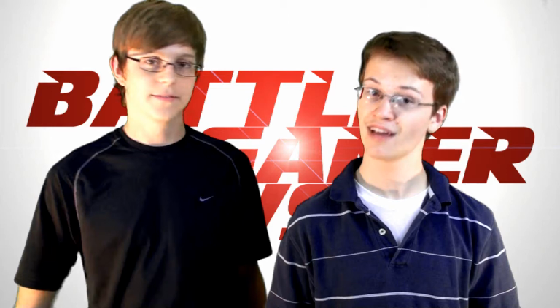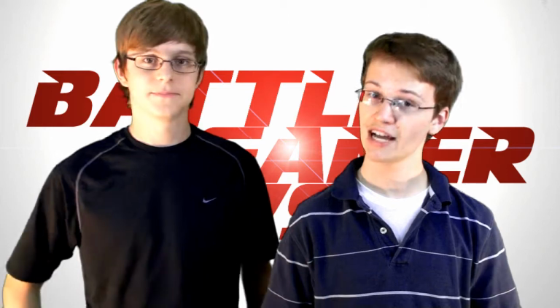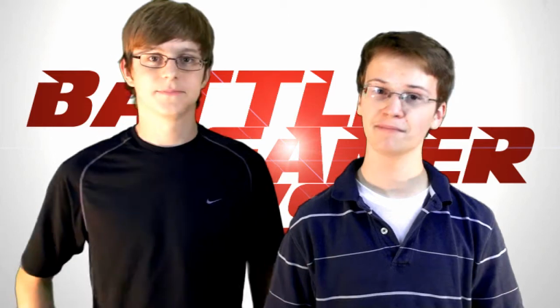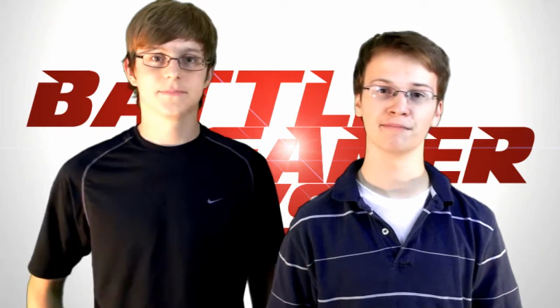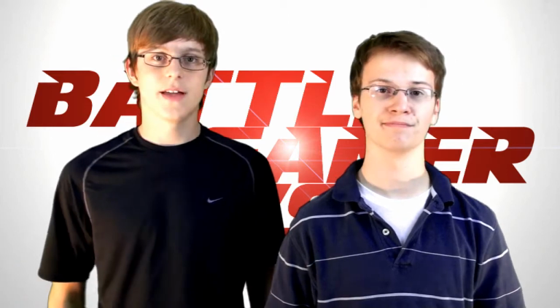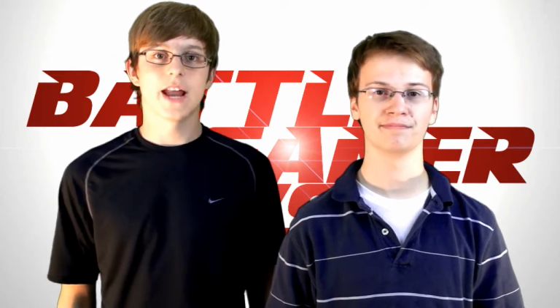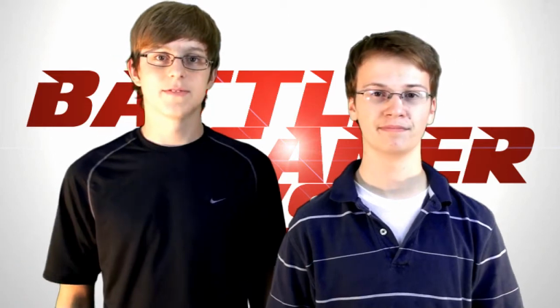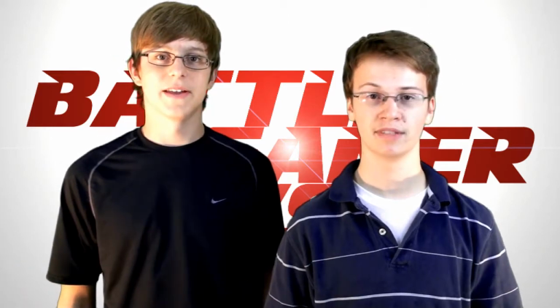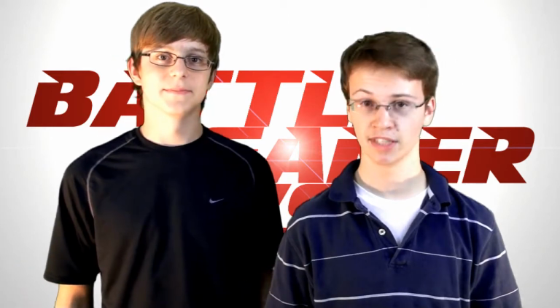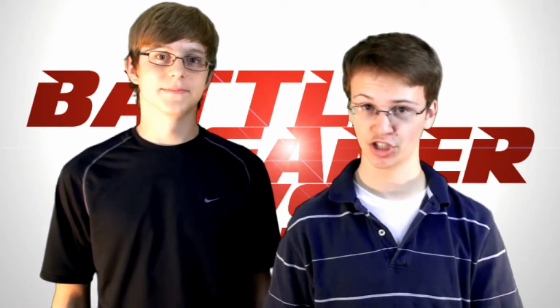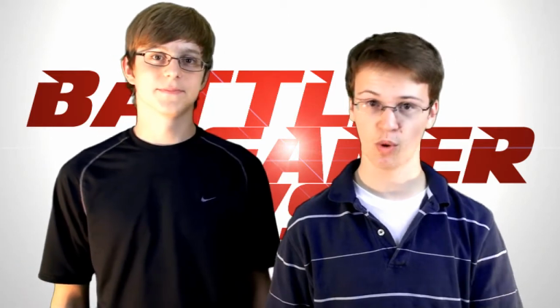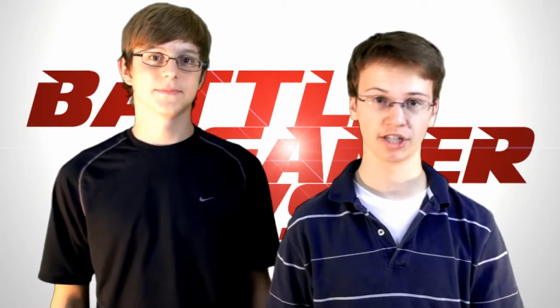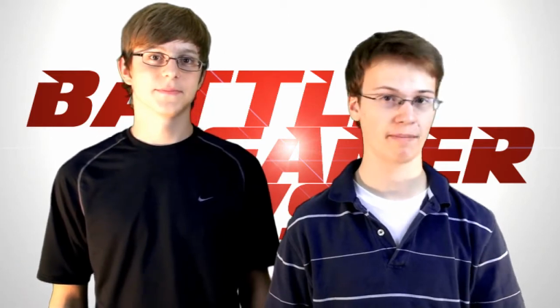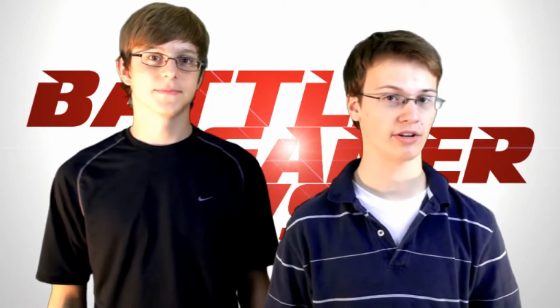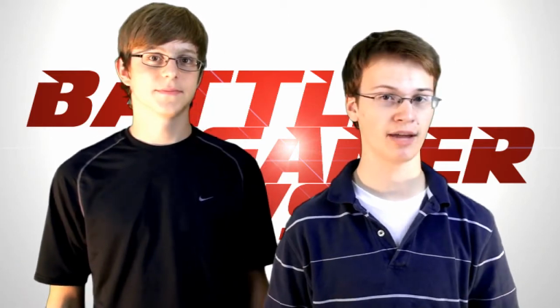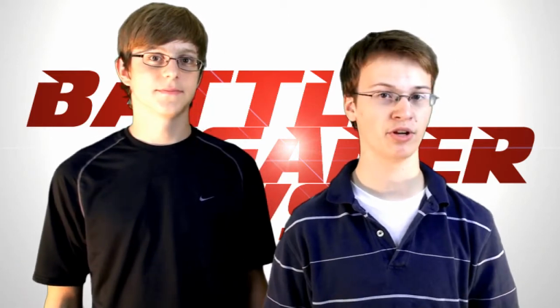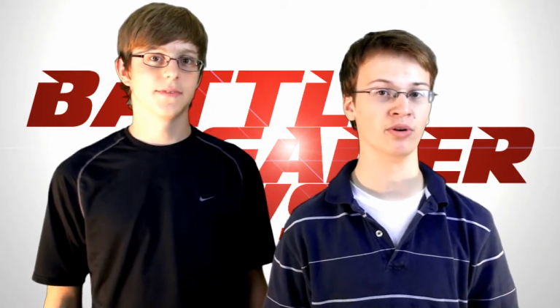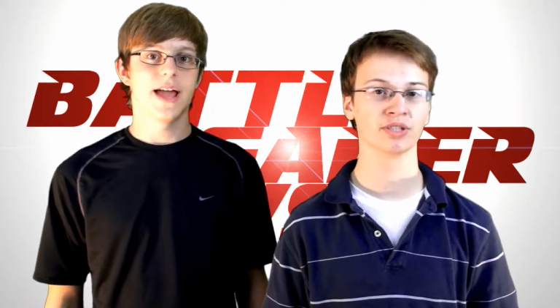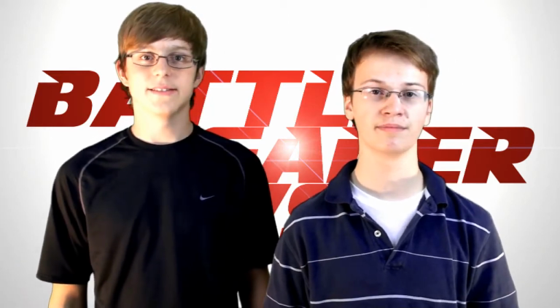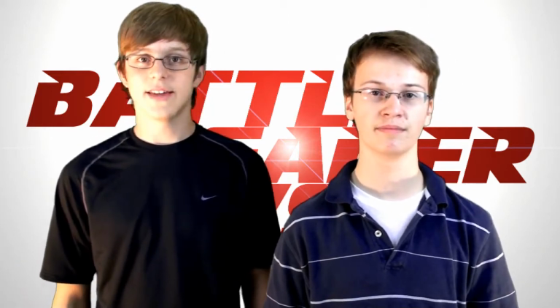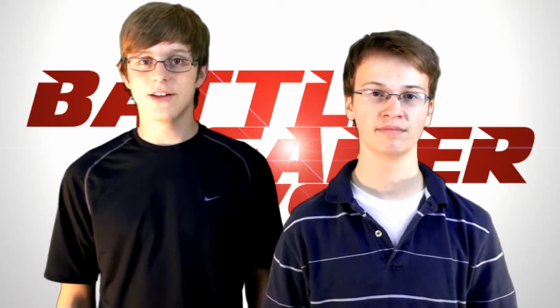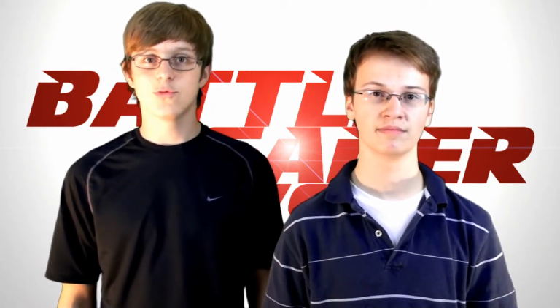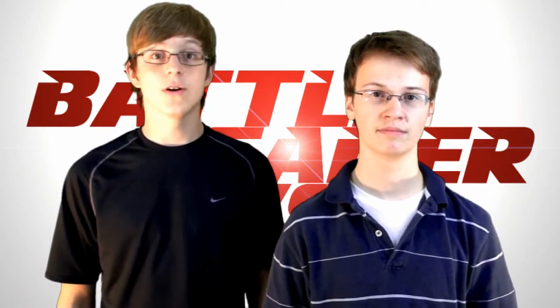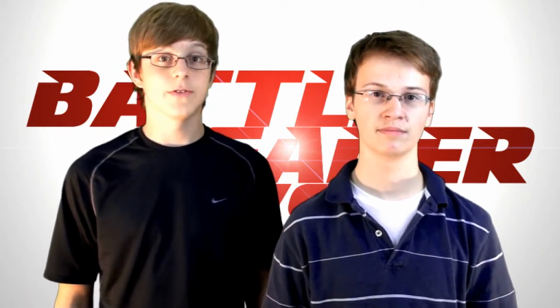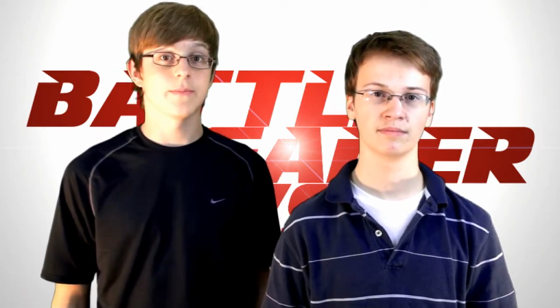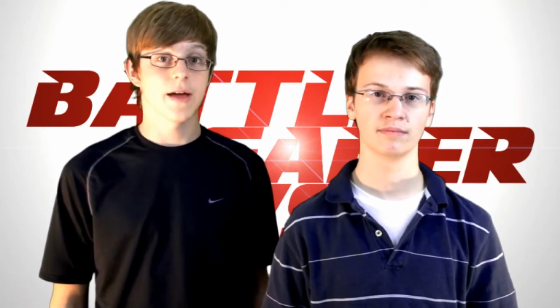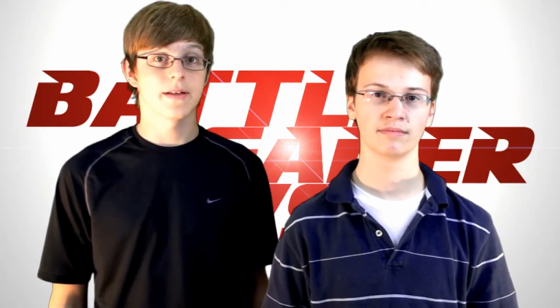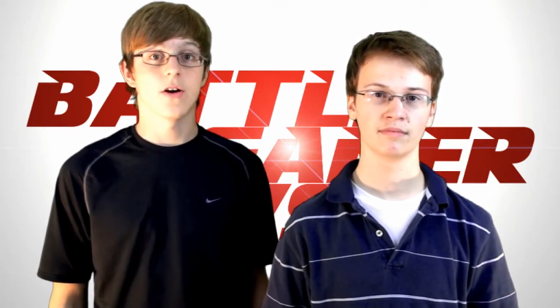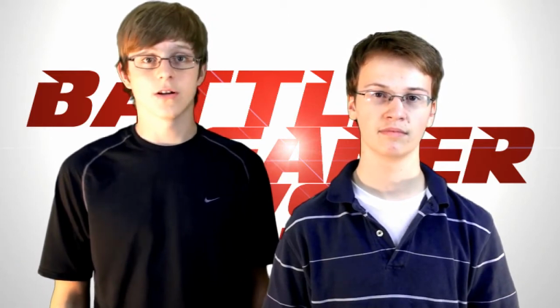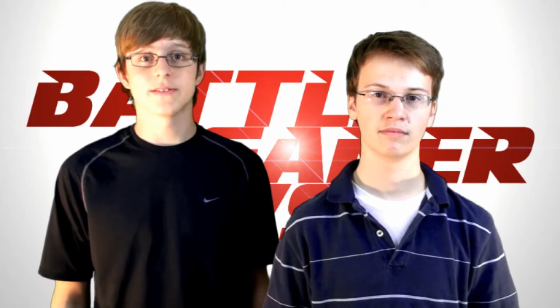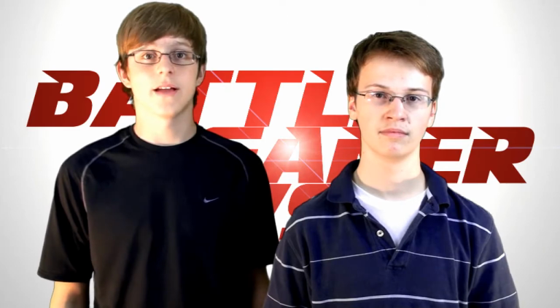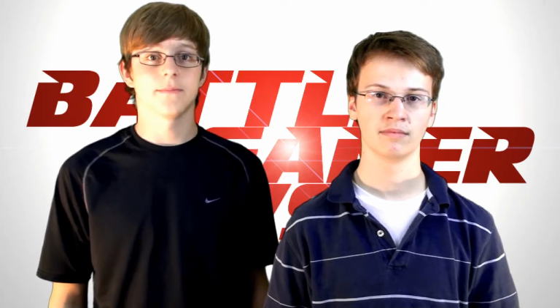Hi, I'm Numbert. And I'm Svenny. And you're watching Battle Gamer News. And today, we're reviewing Batman Arkham Asylum.